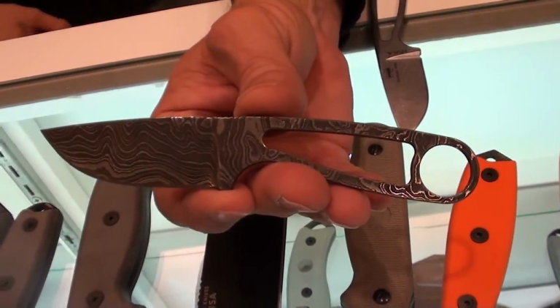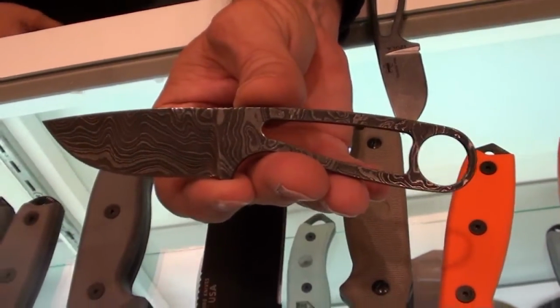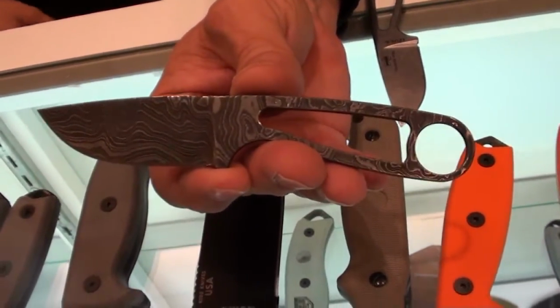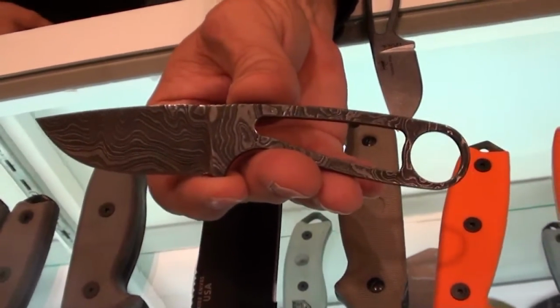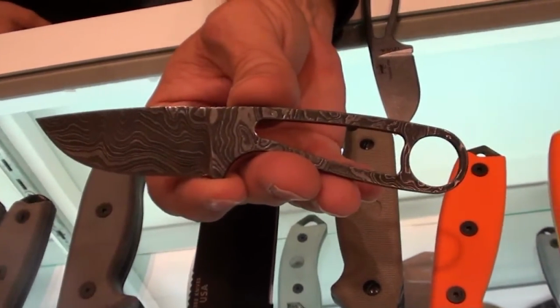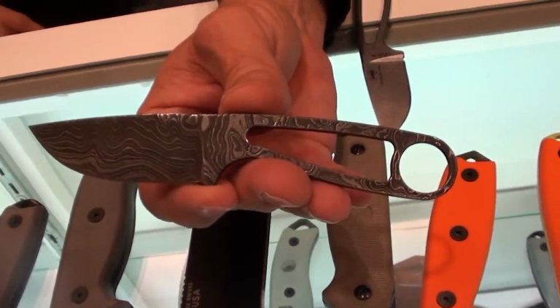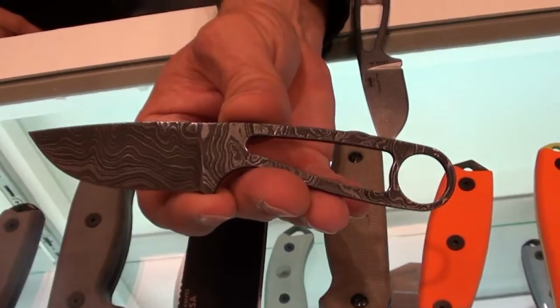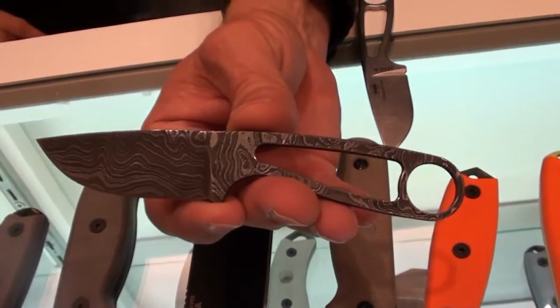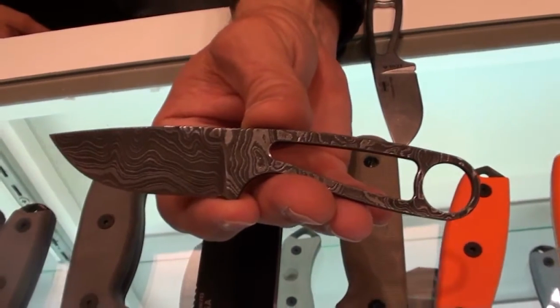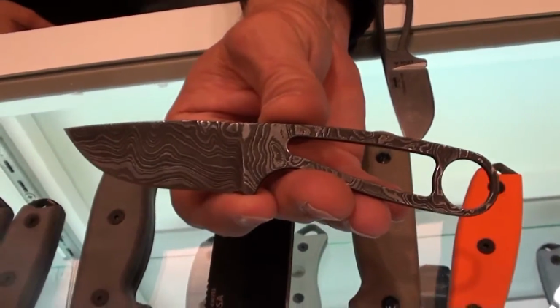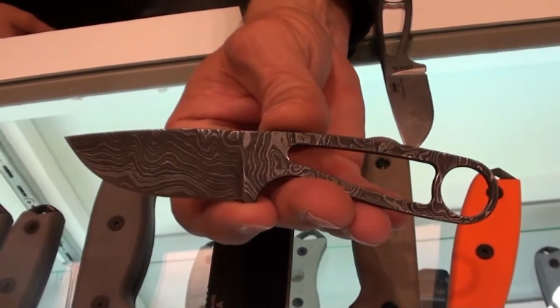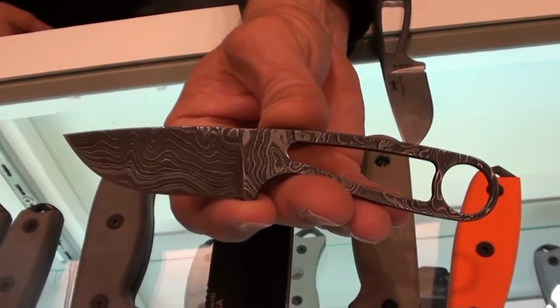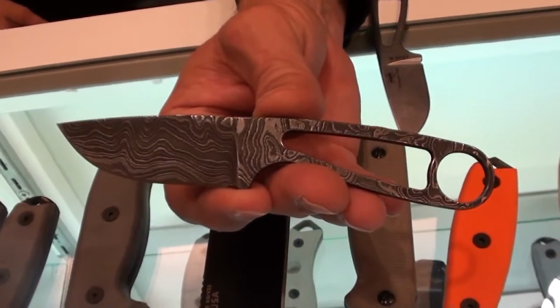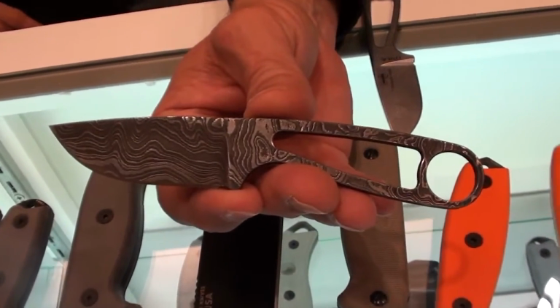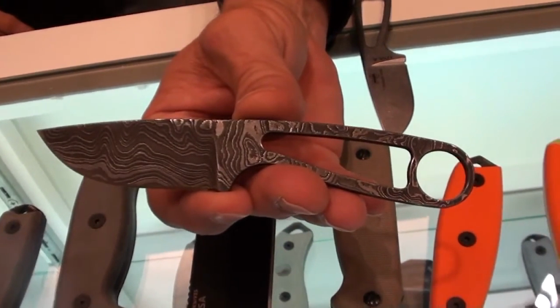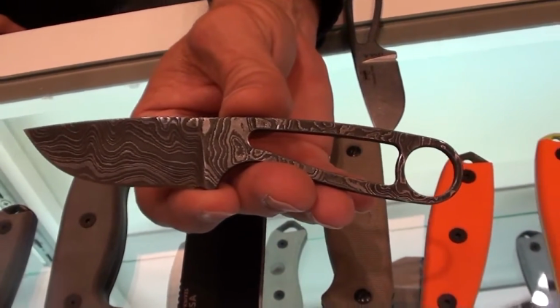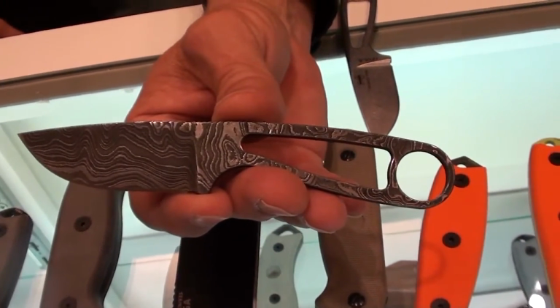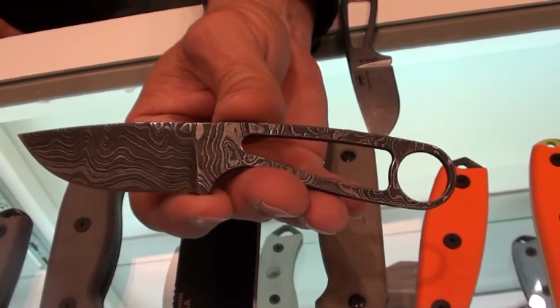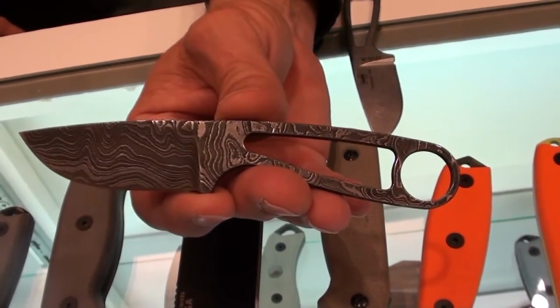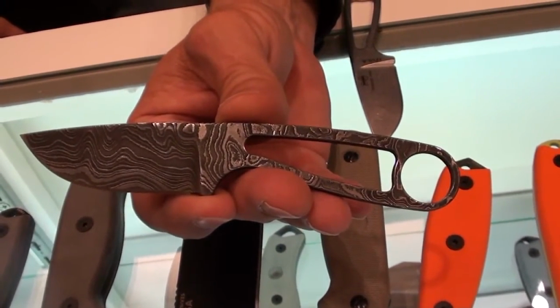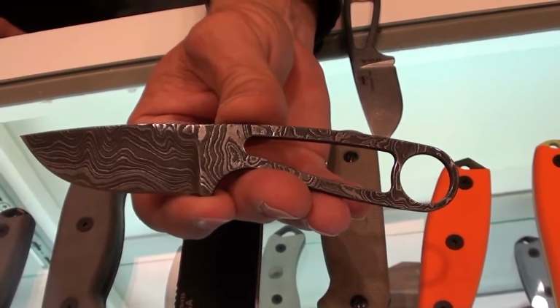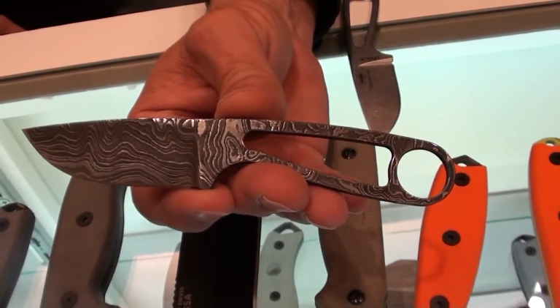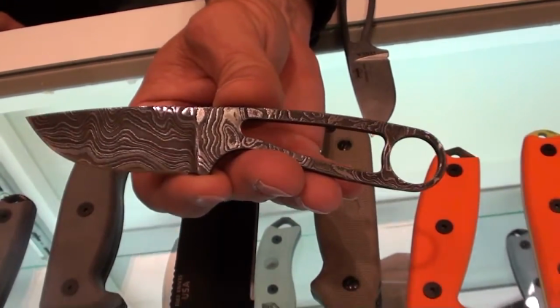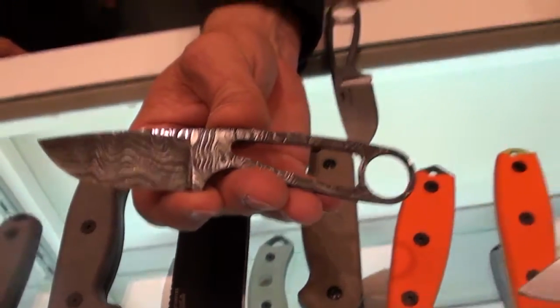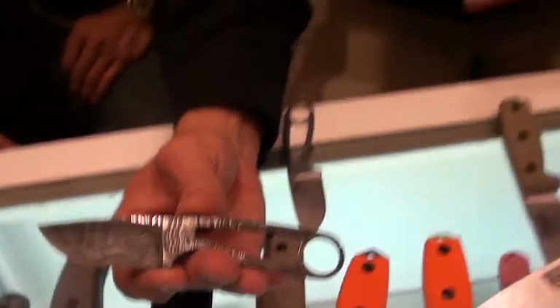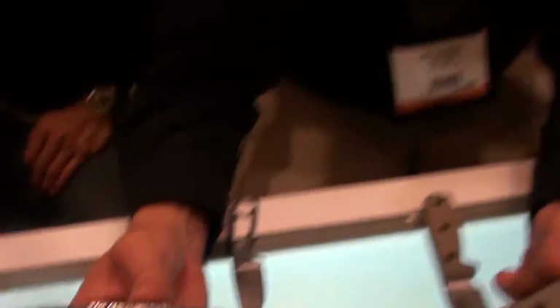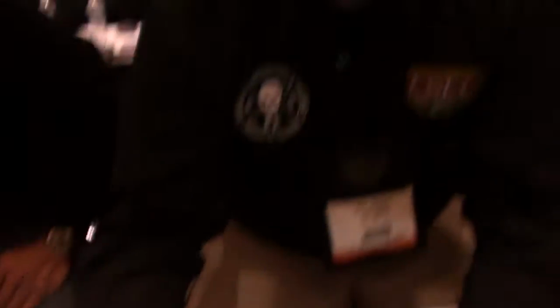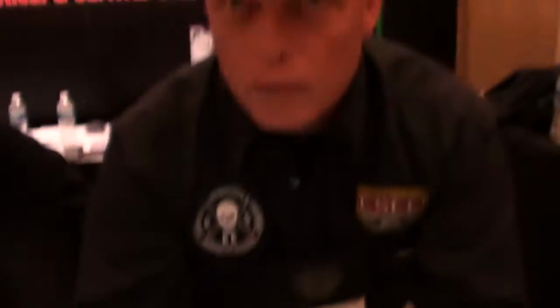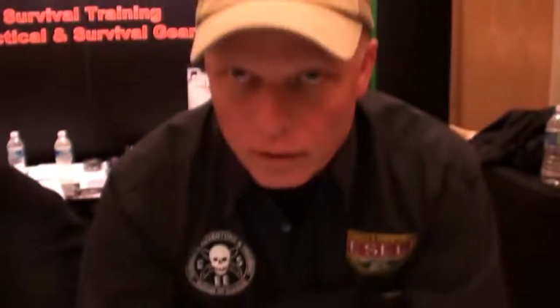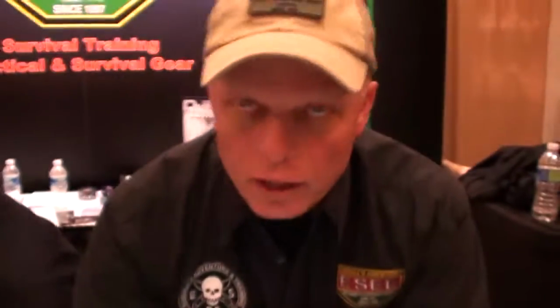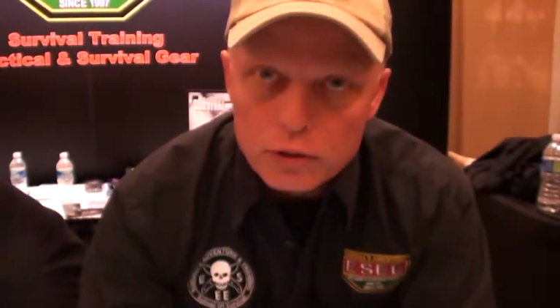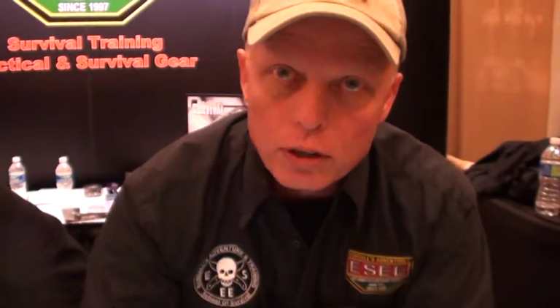You'll be able to get these knives at MrKnifeGuy and on MrKnifeGuy.com. Thanks, Jeff. We appreciate it.